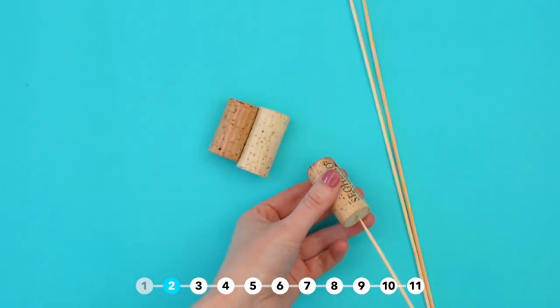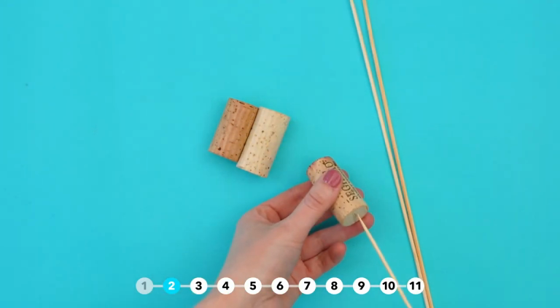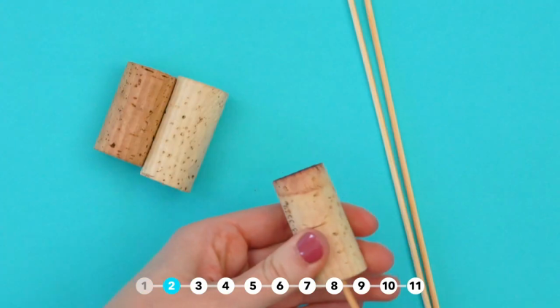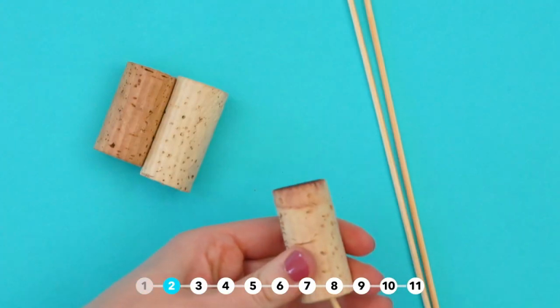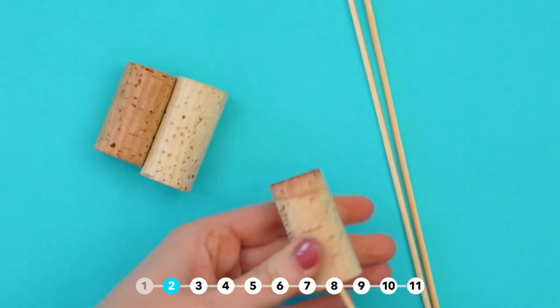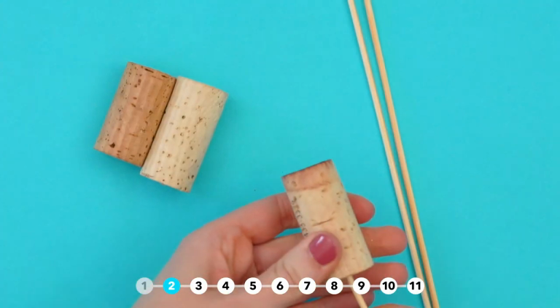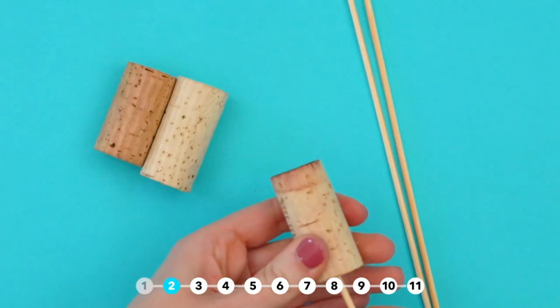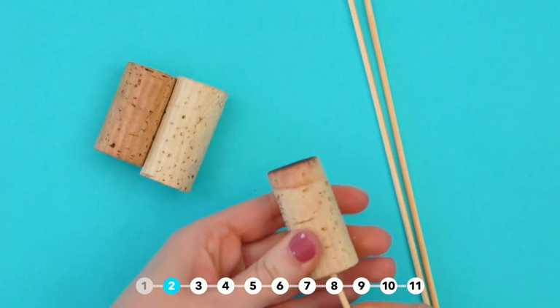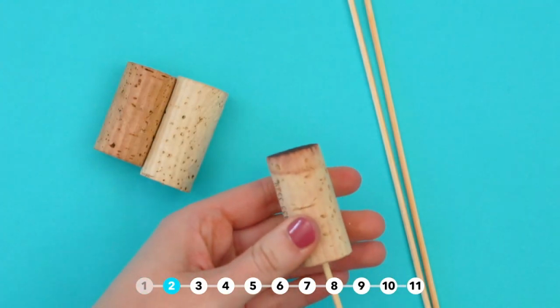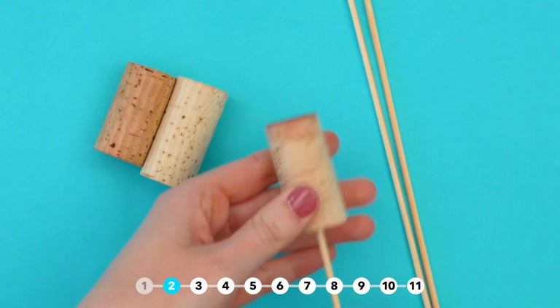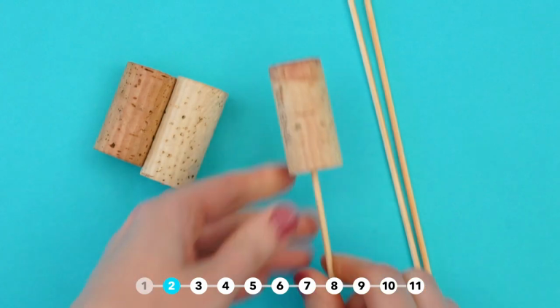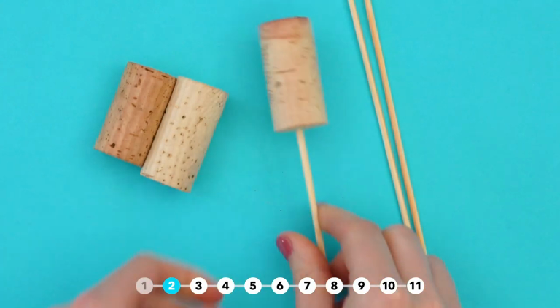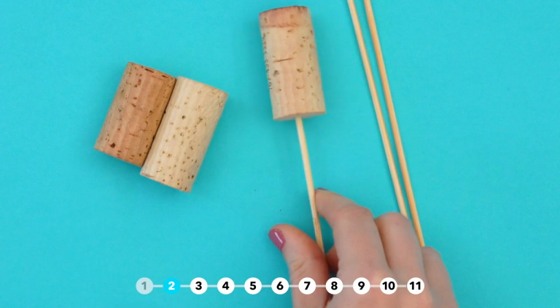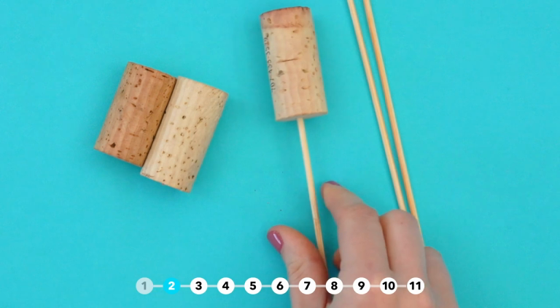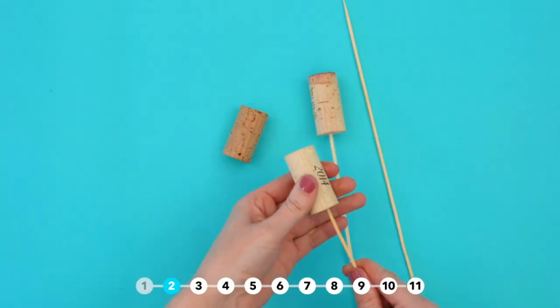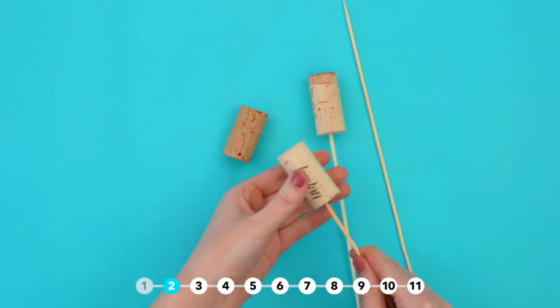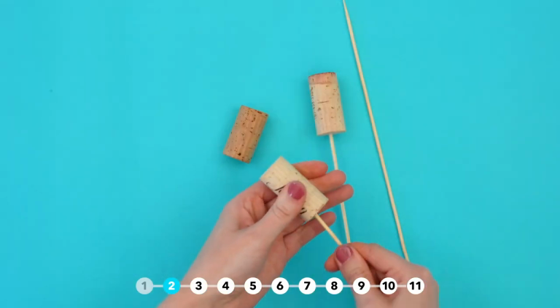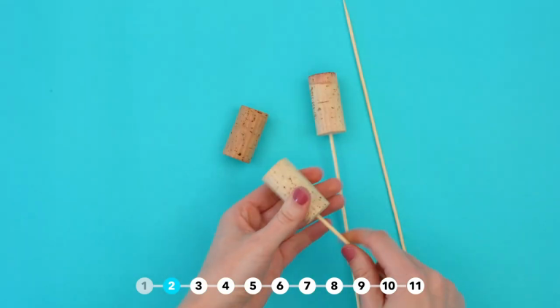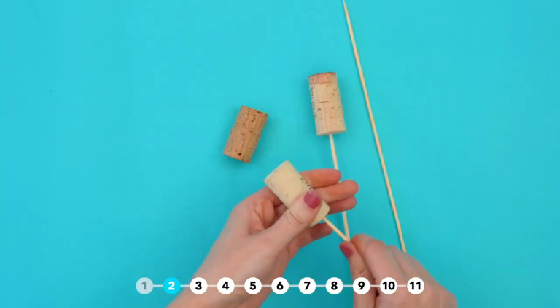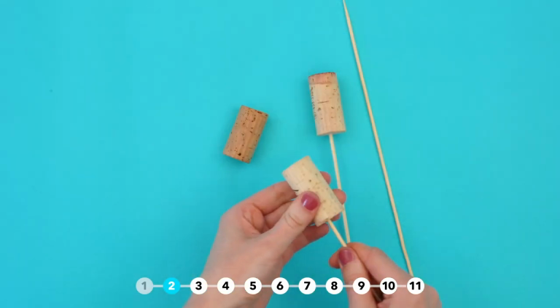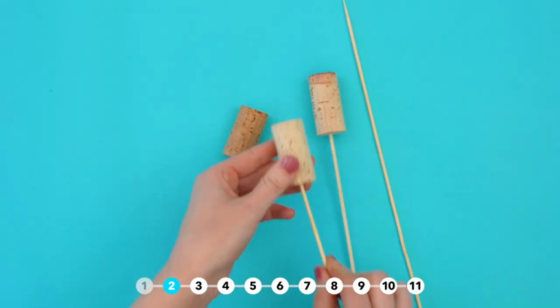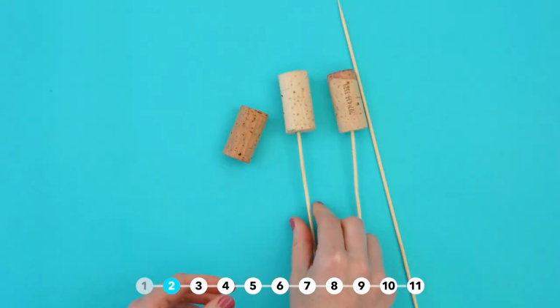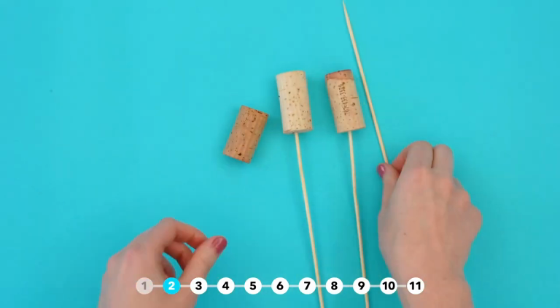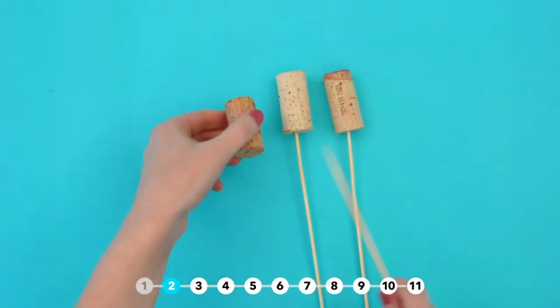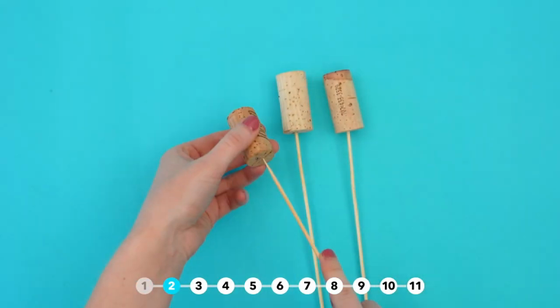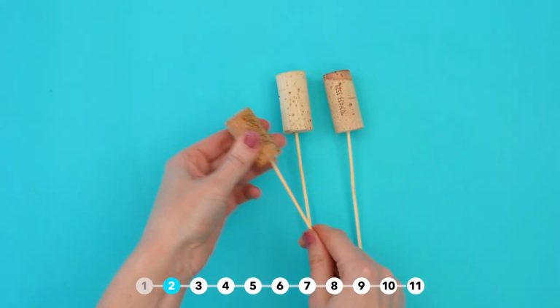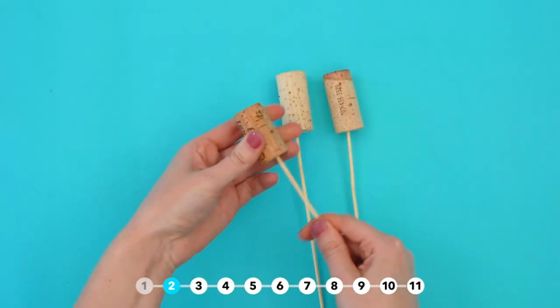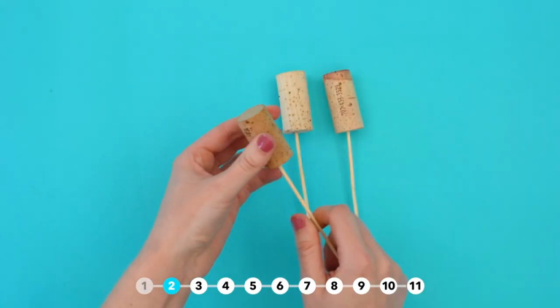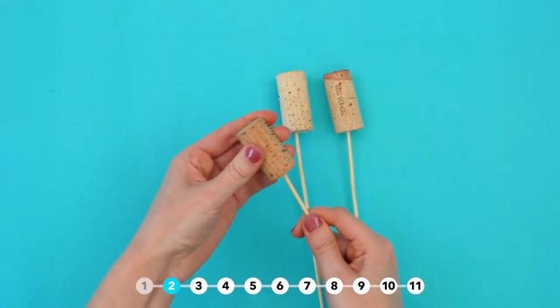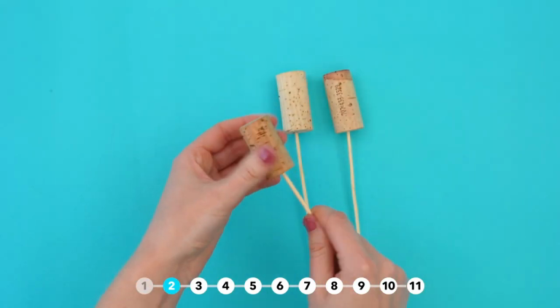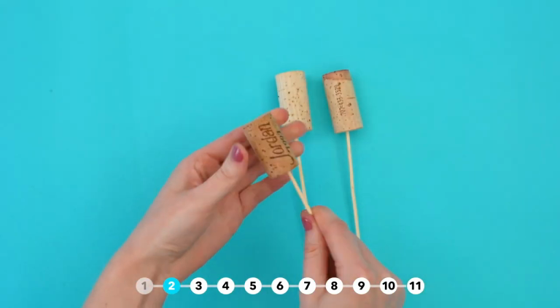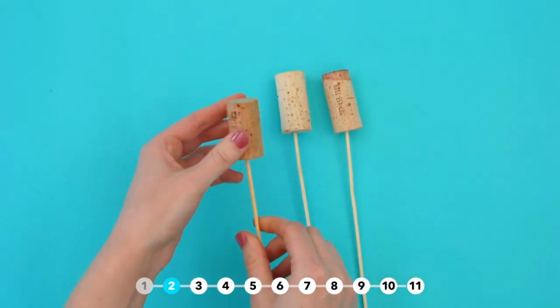Next up, garden markers. Add a wooden skewer to the end of your cork, then write the names of your herbs.